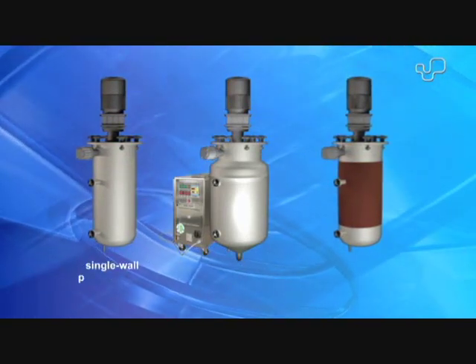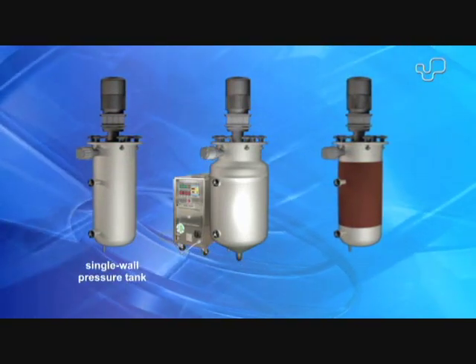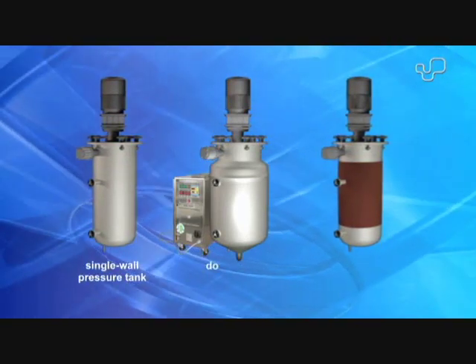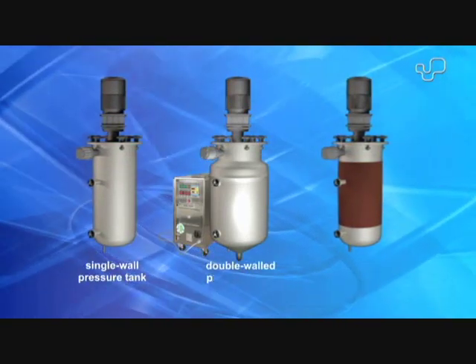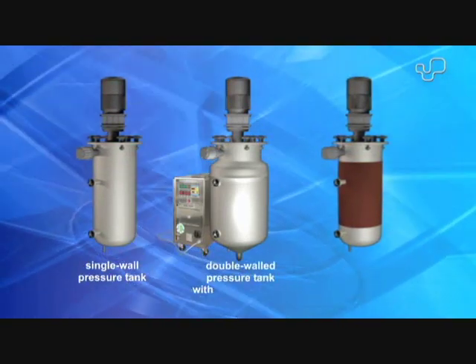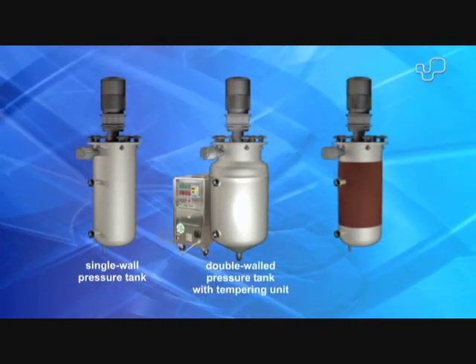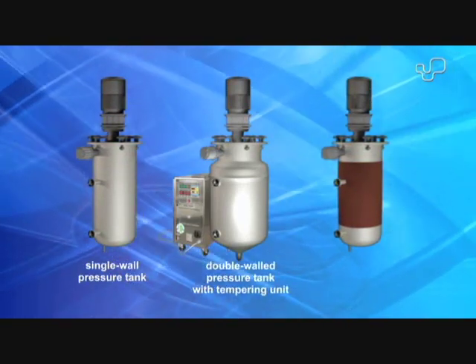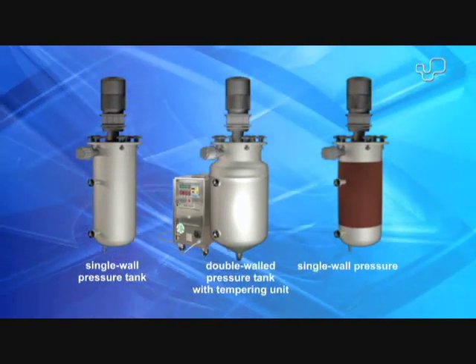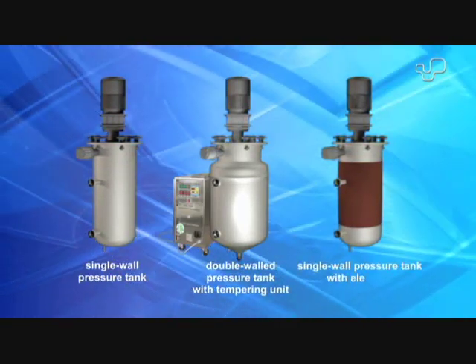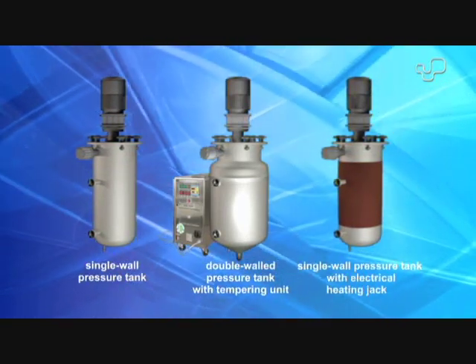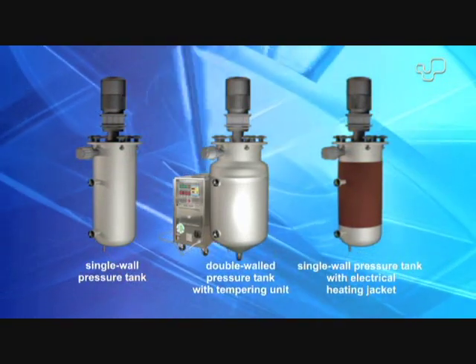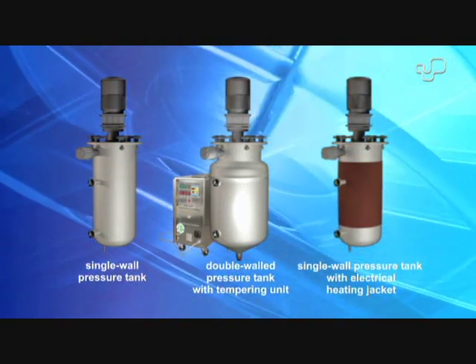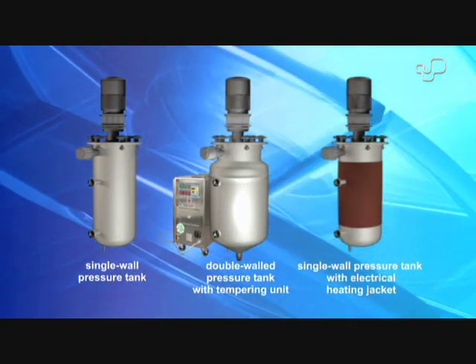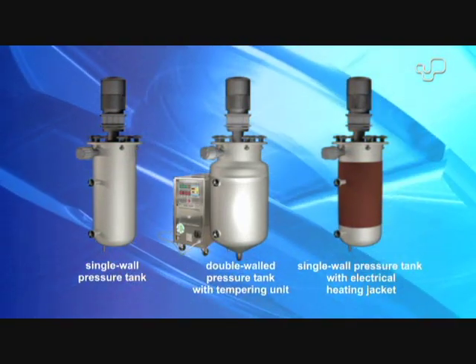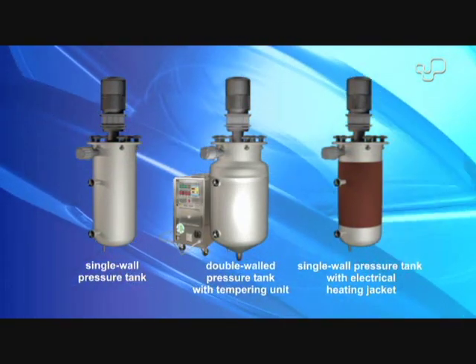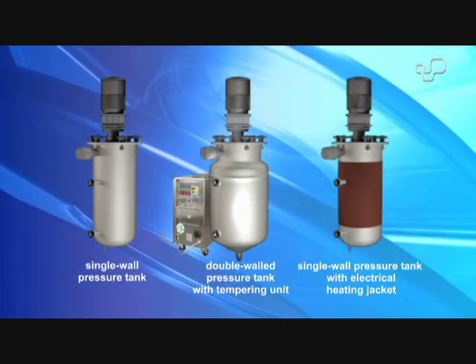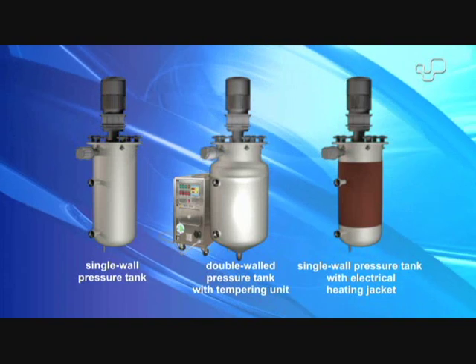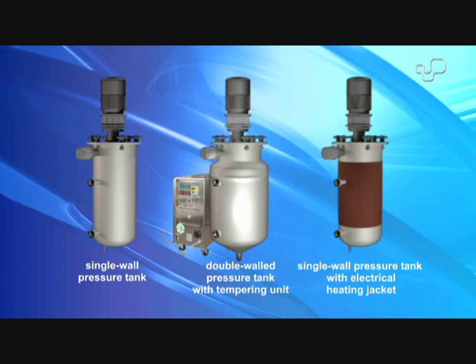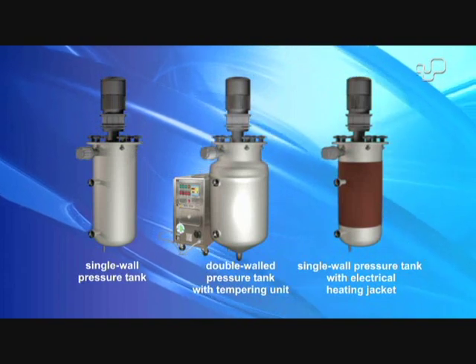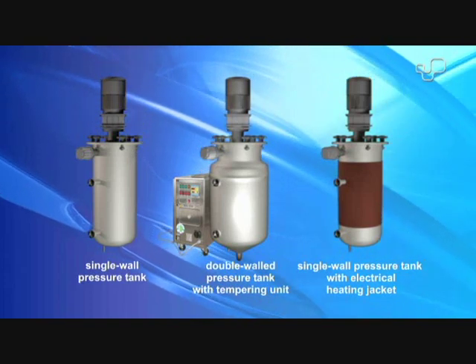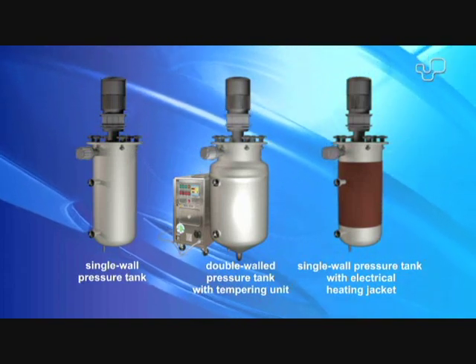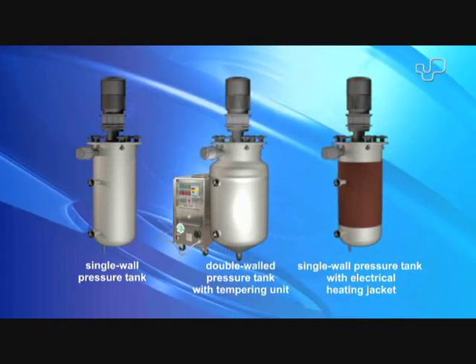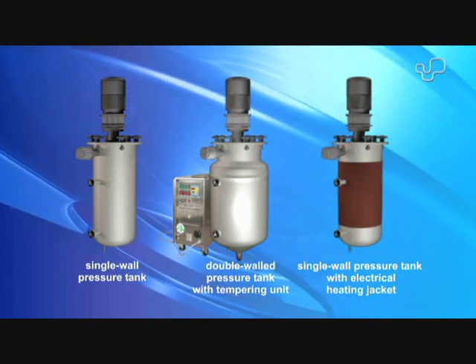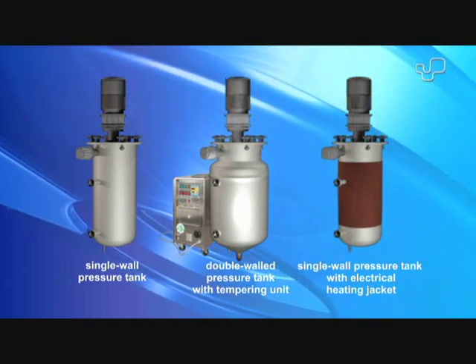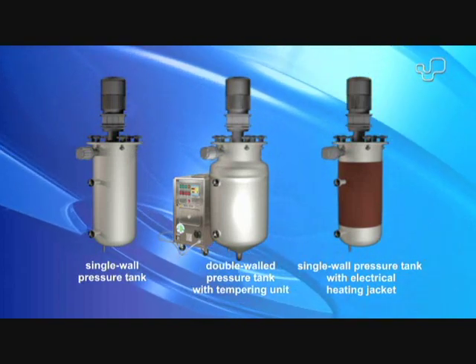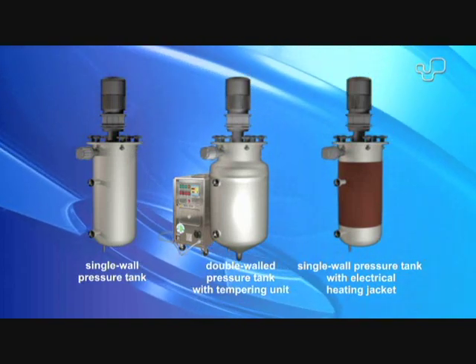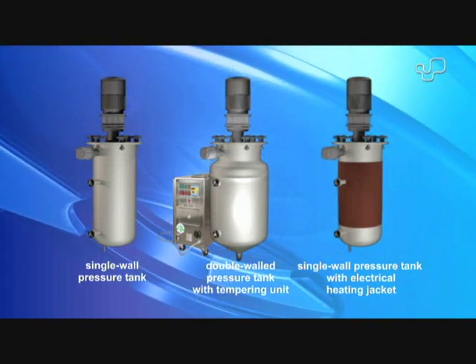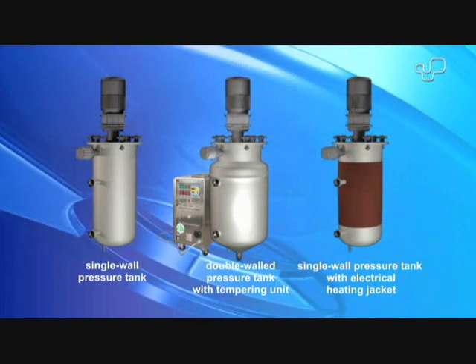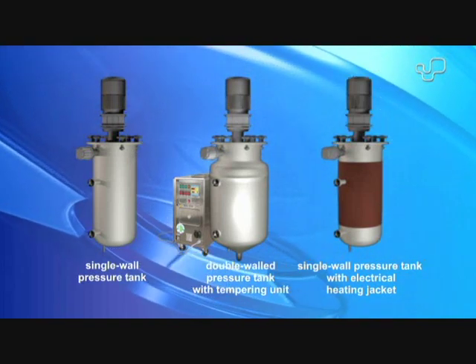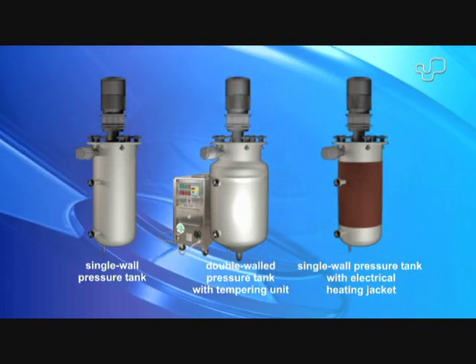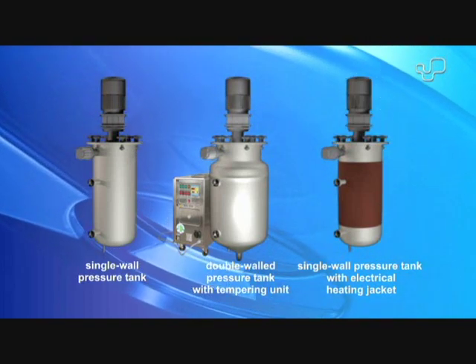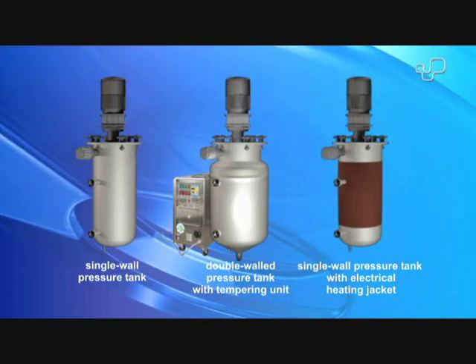Alternatively, the heating of single walled pressure tanks through an electrical heating jacket can also be offered.